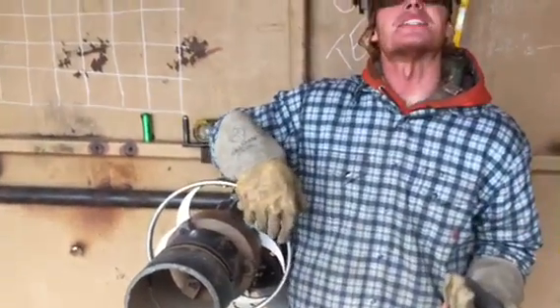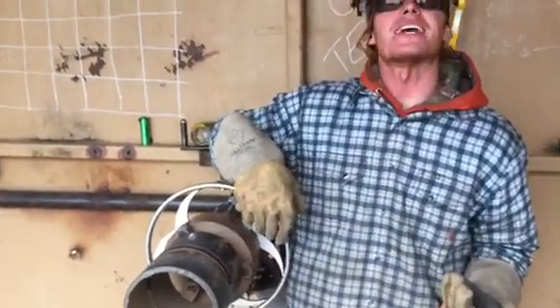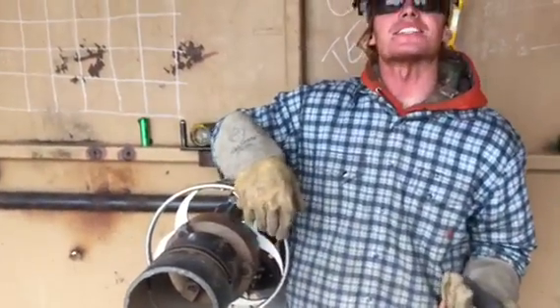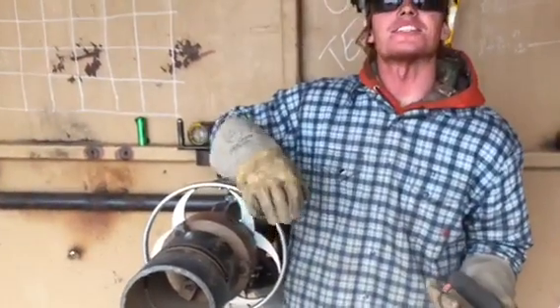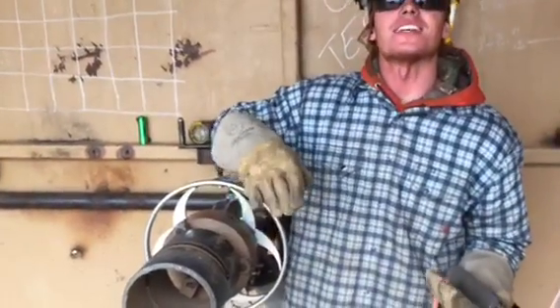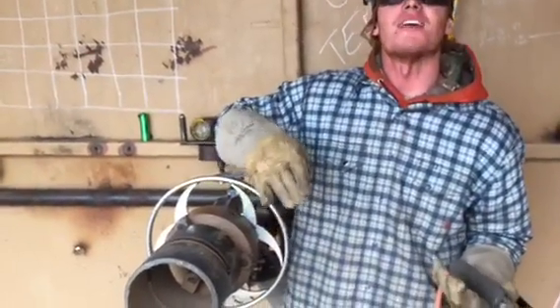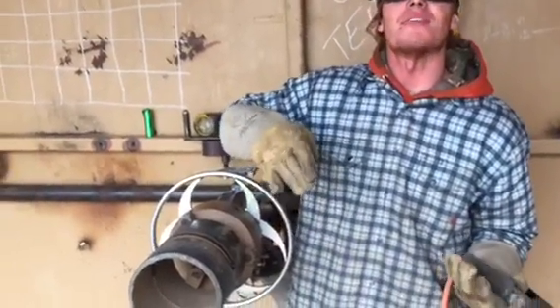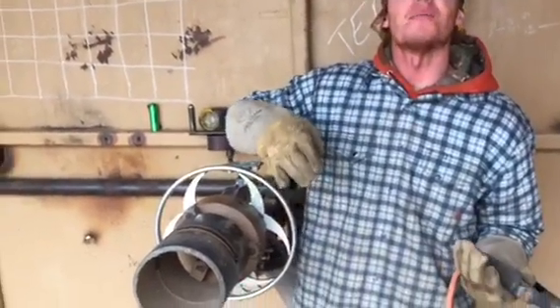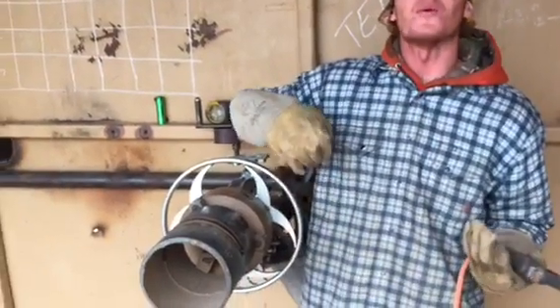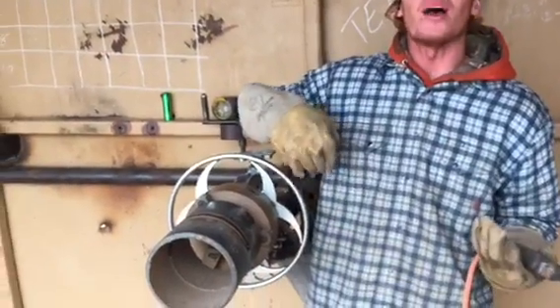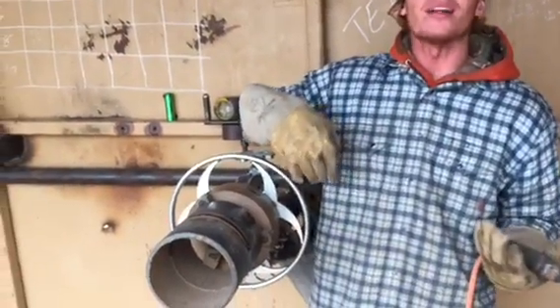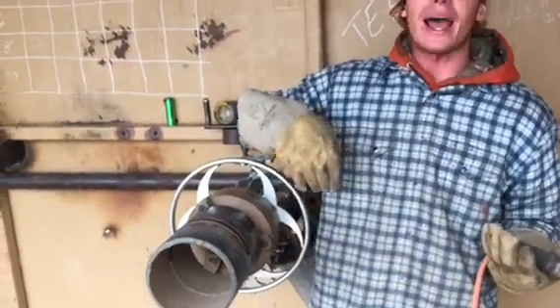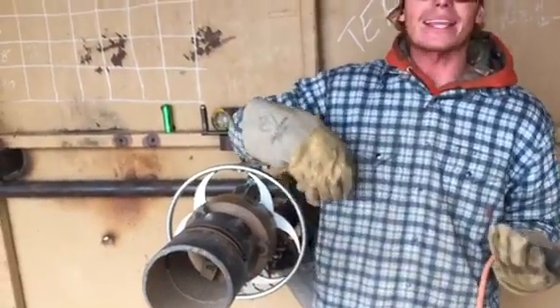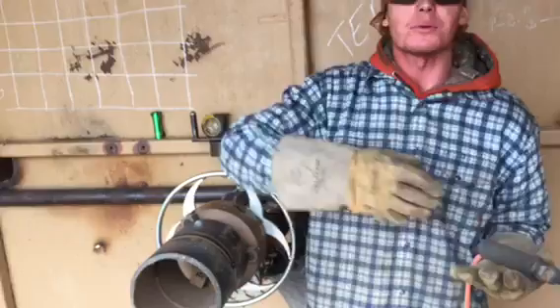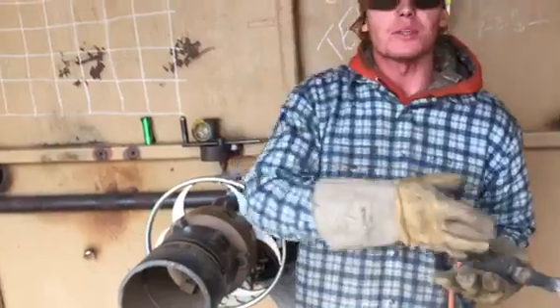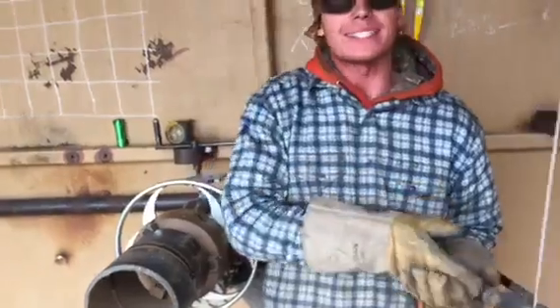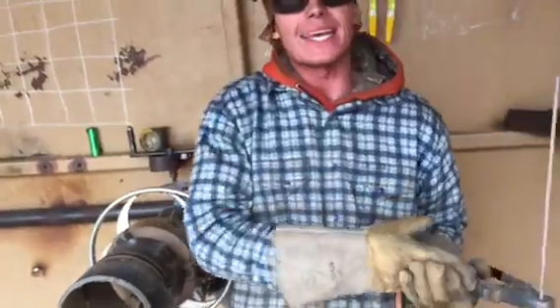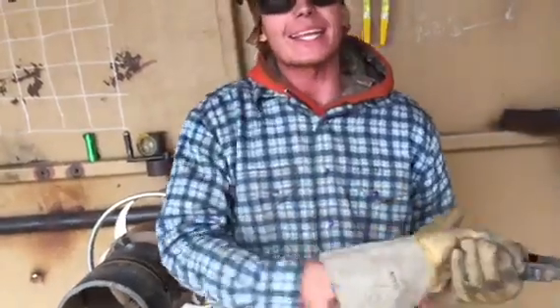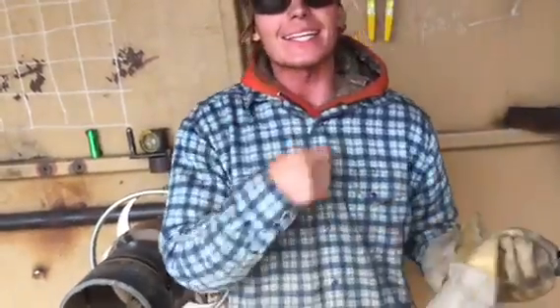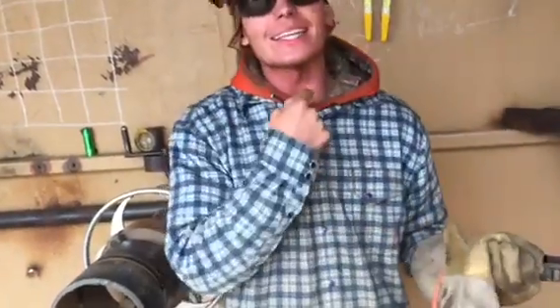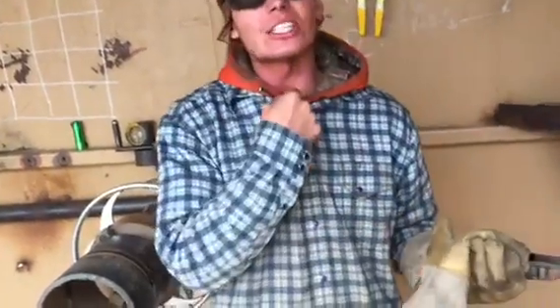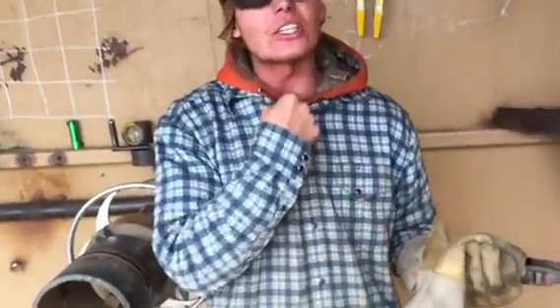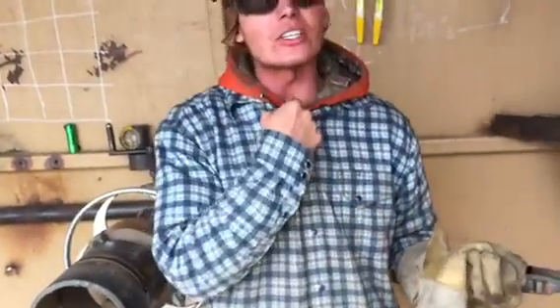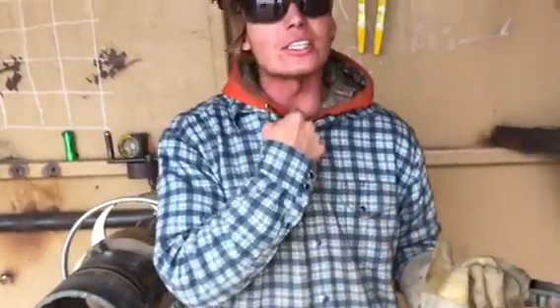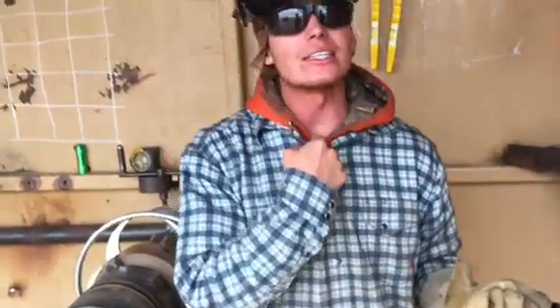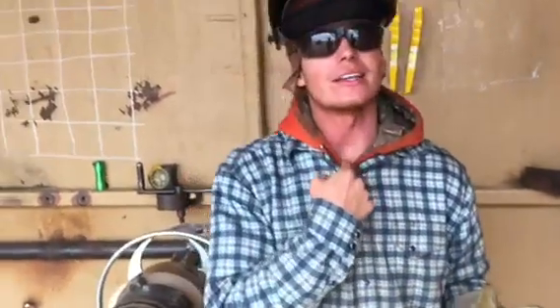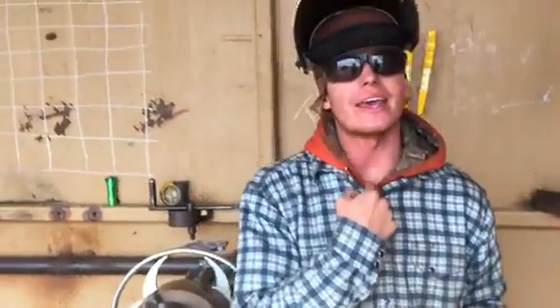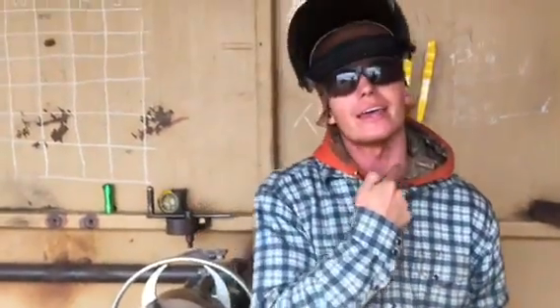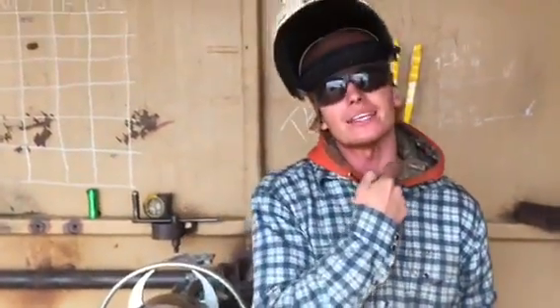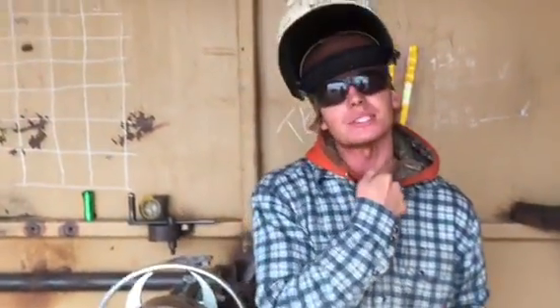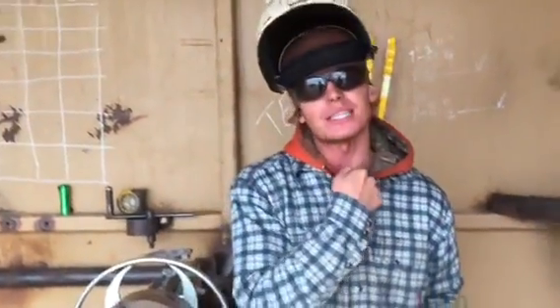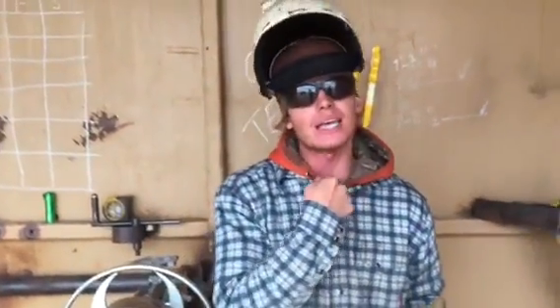Protect yourself from the weld — he's got a good little sunburn on his neck right there. Yeah, this was from today. Make sure you're protecting yourself.